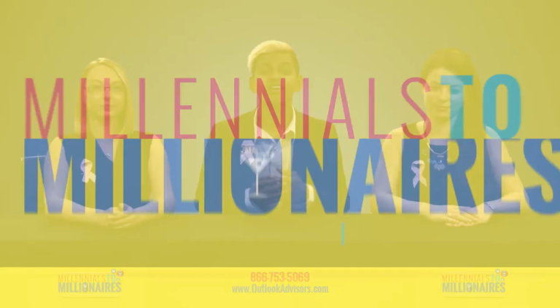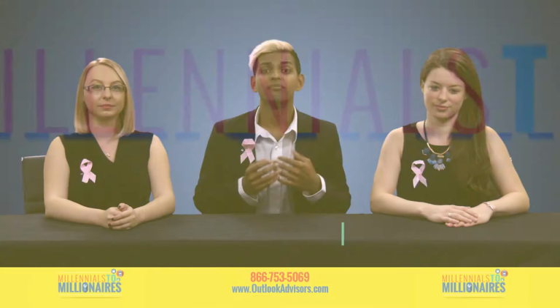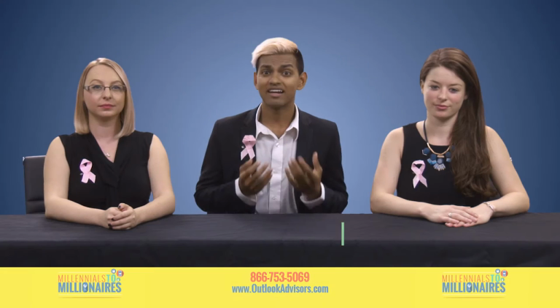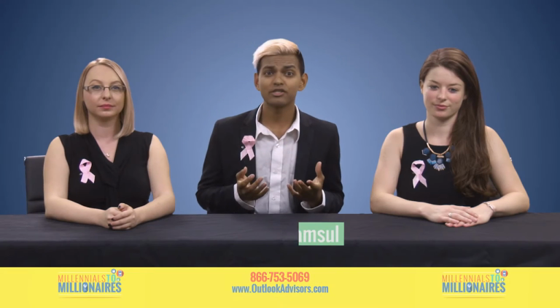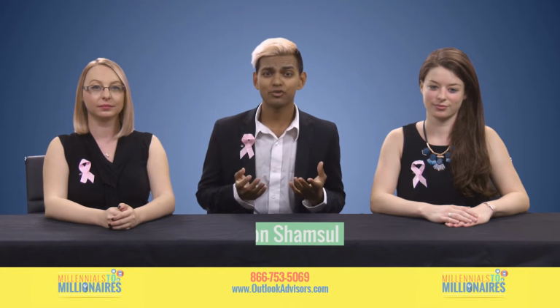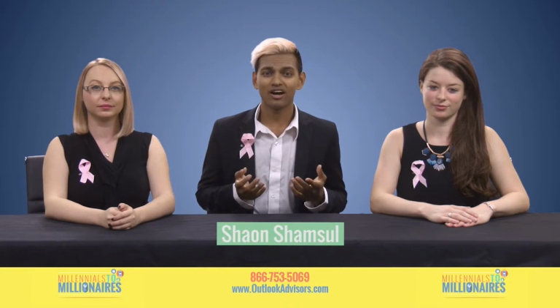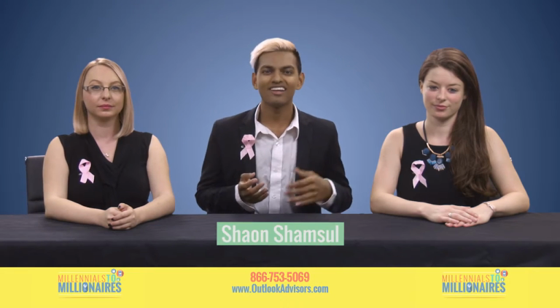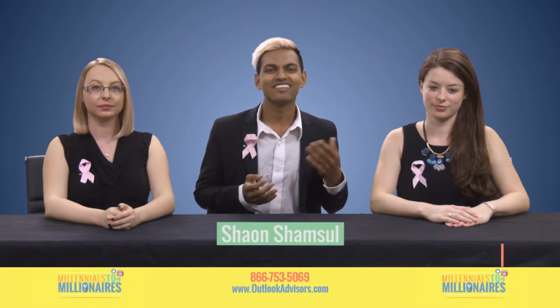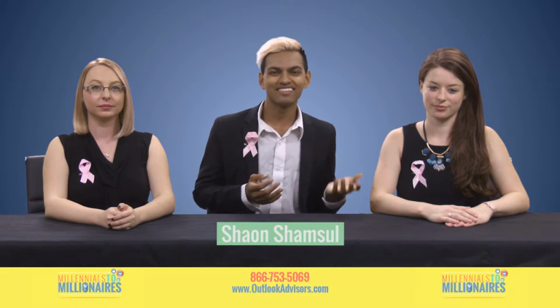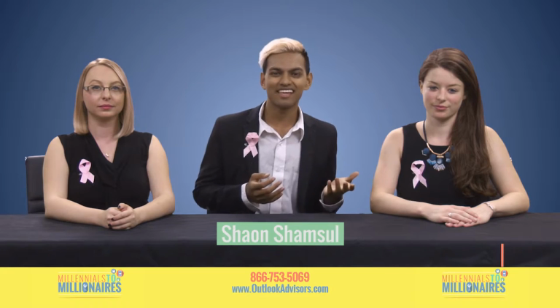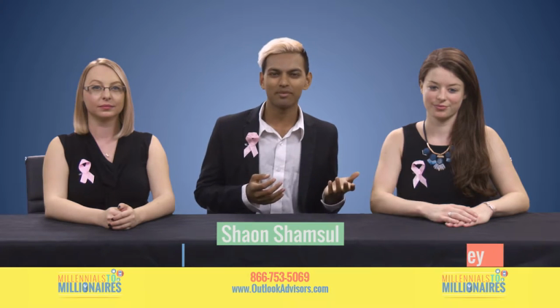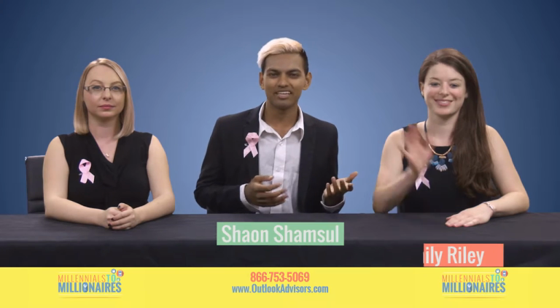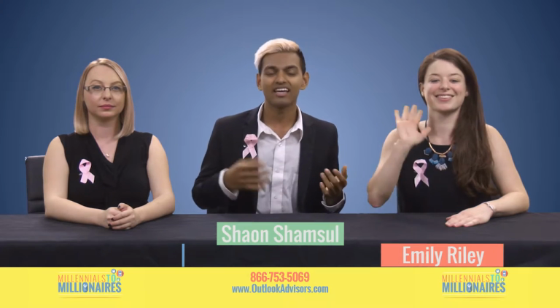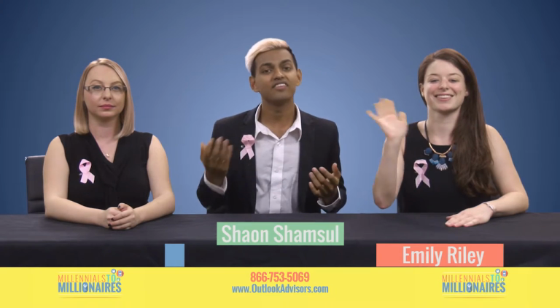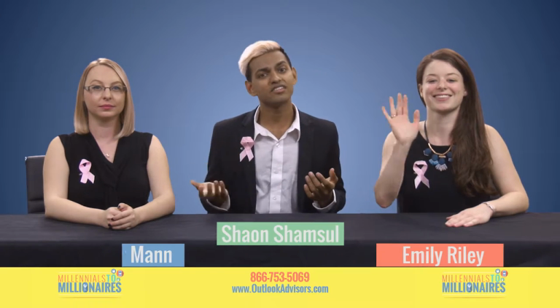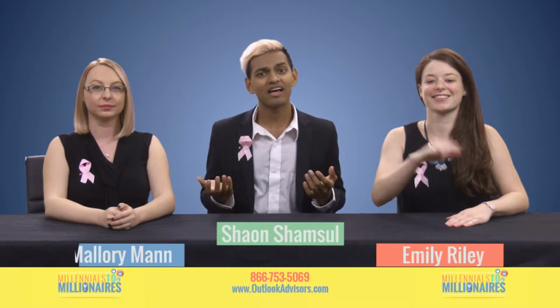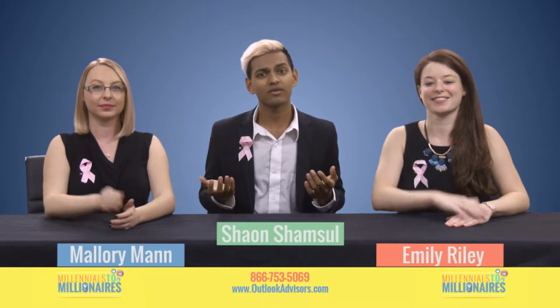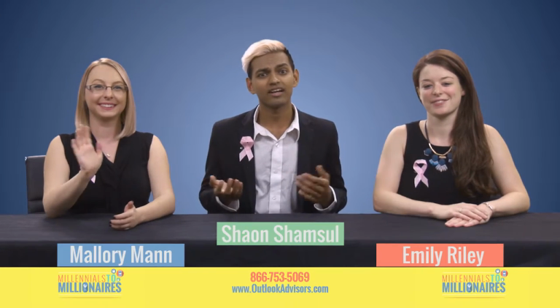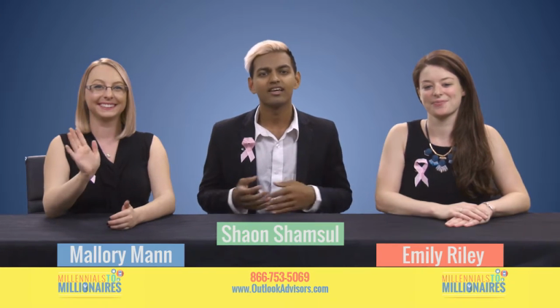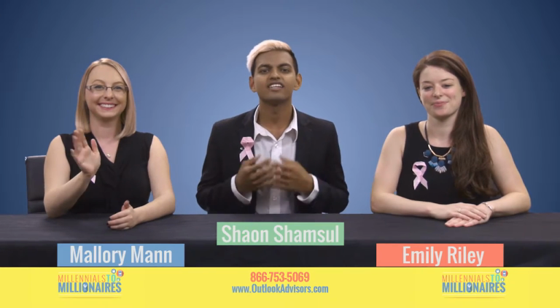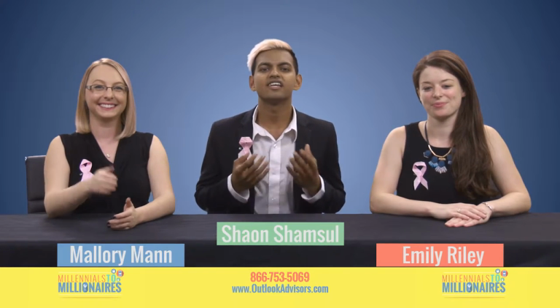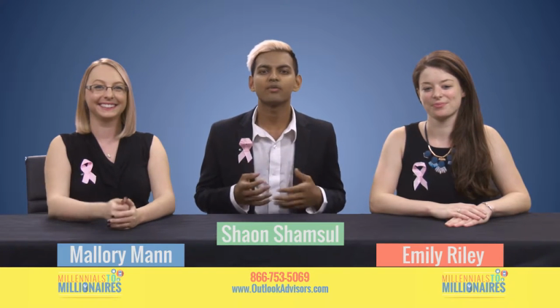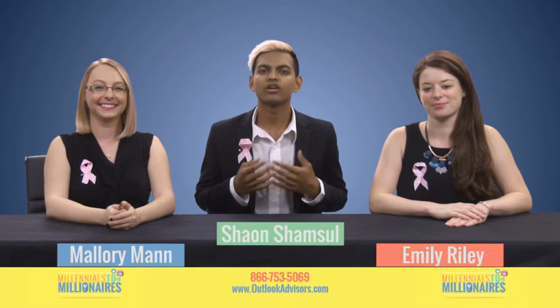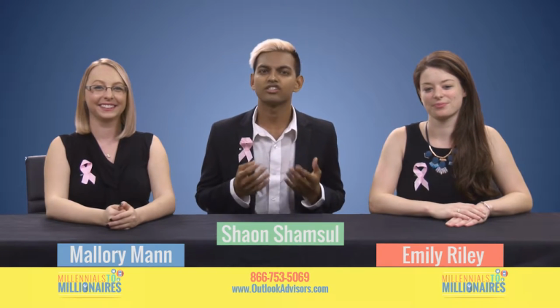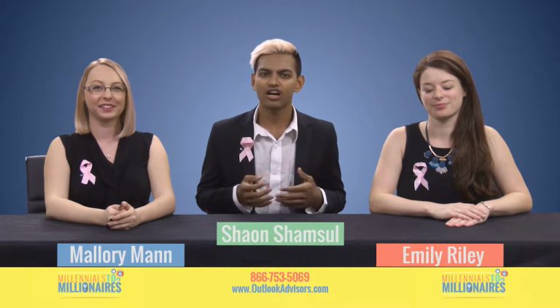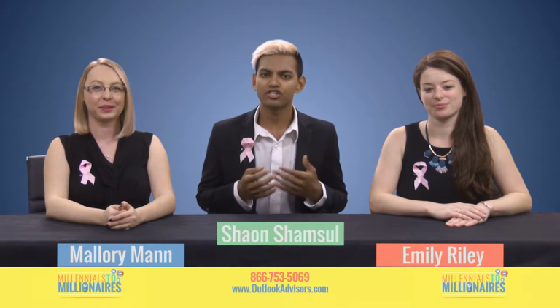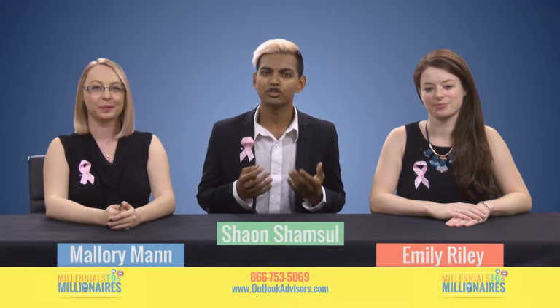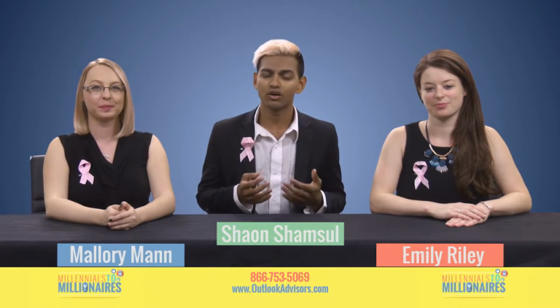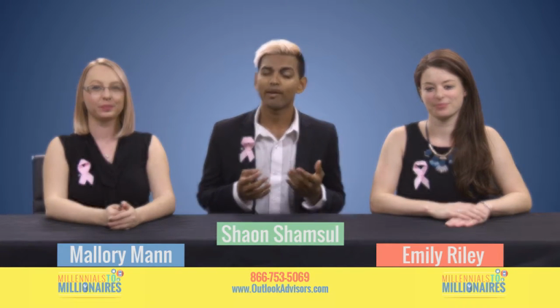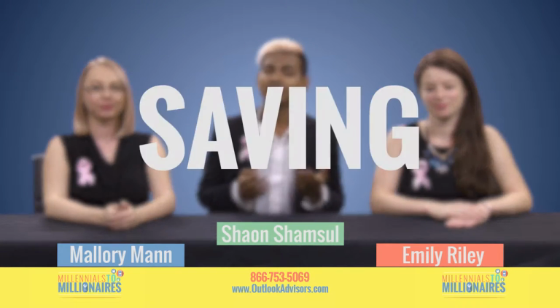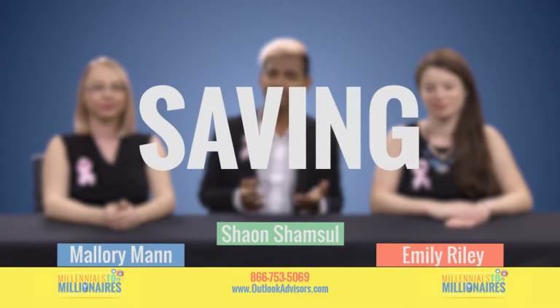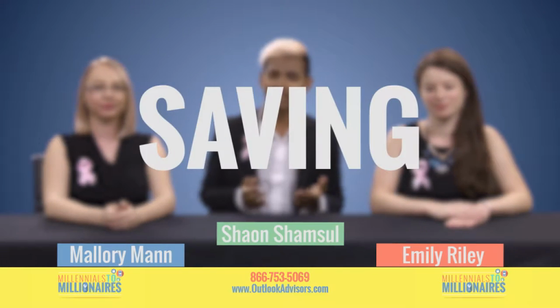My name is Shawan, this is Emily, and this is Mallory, and today we're going to talk to you about saving.